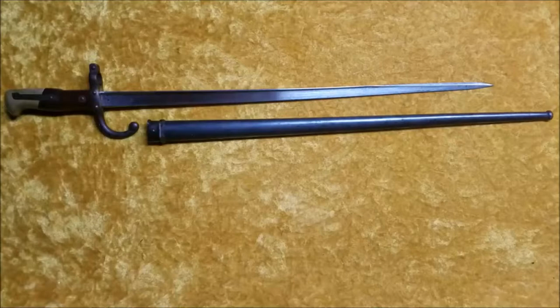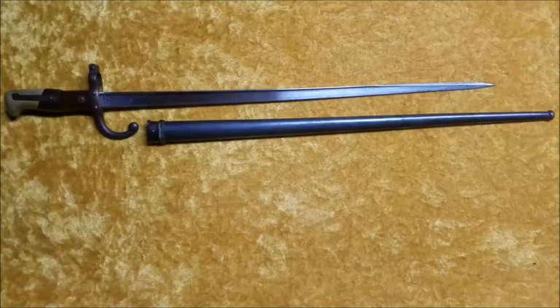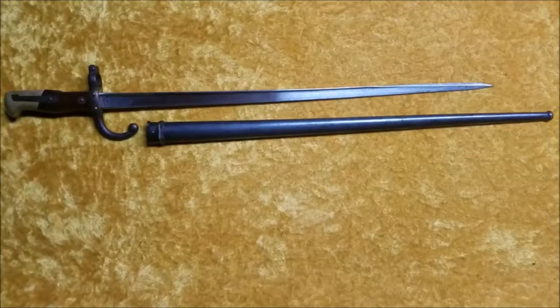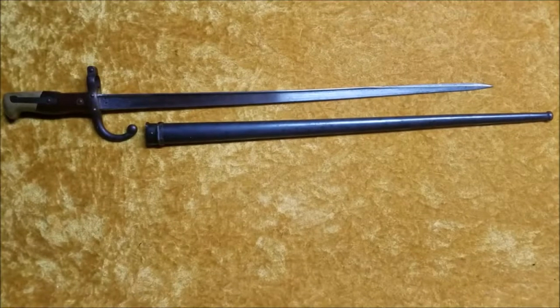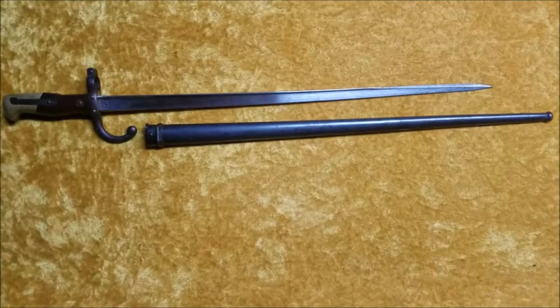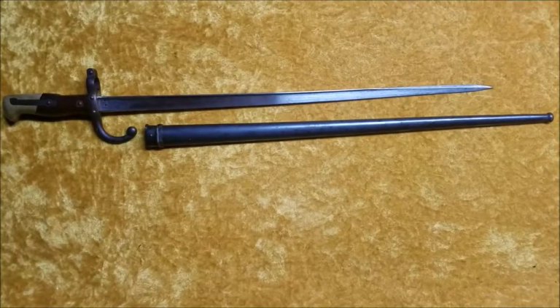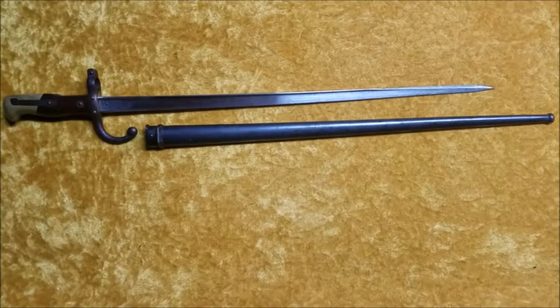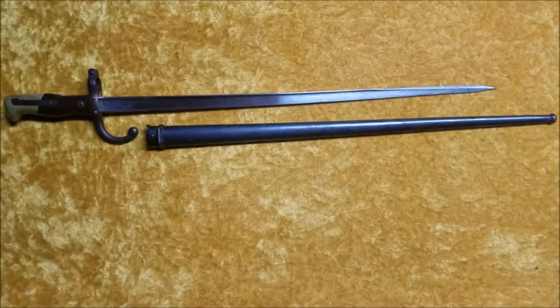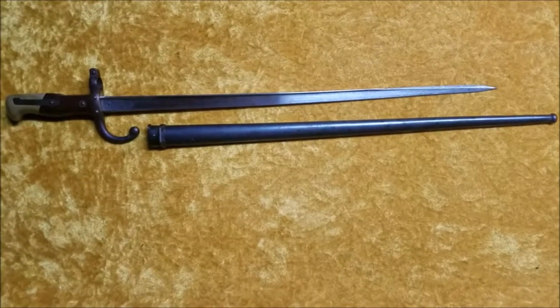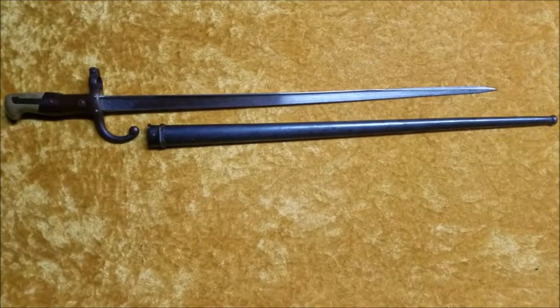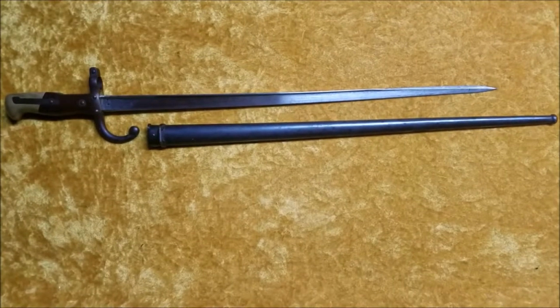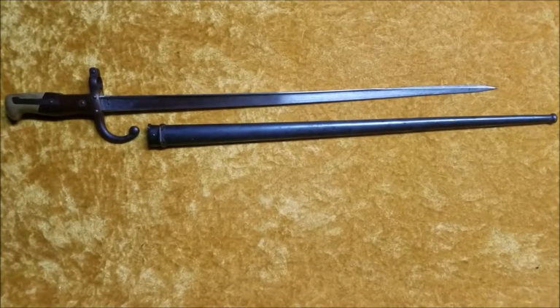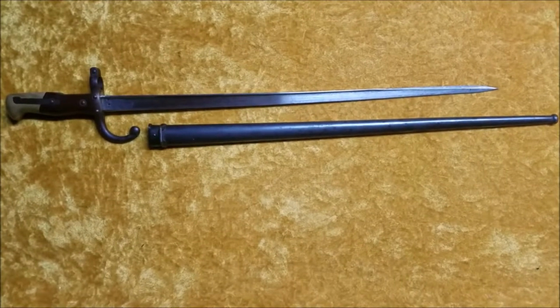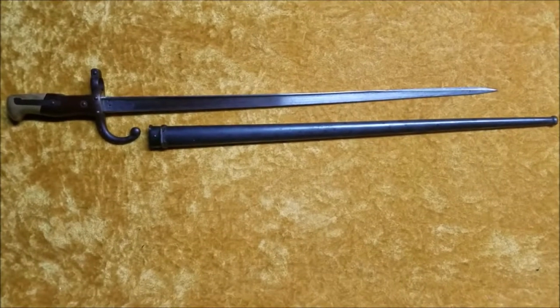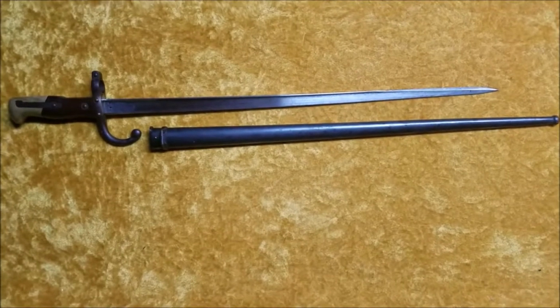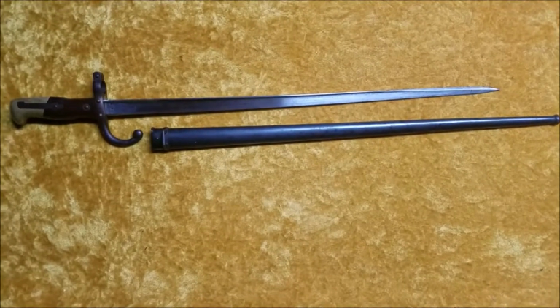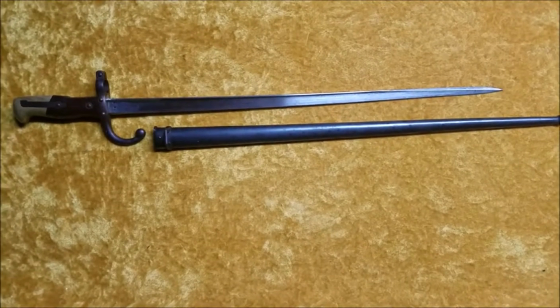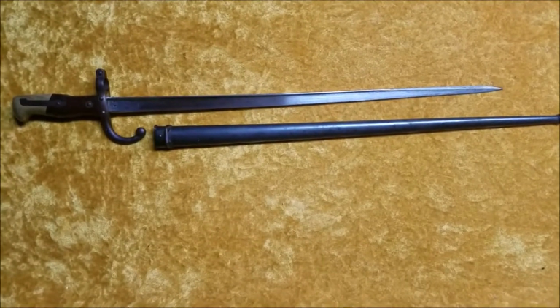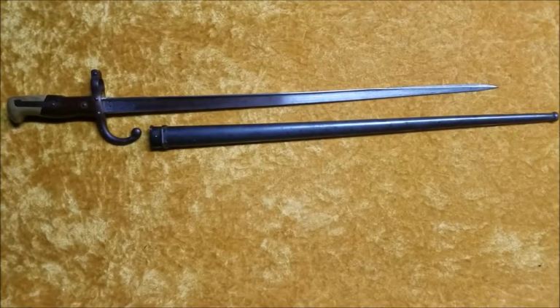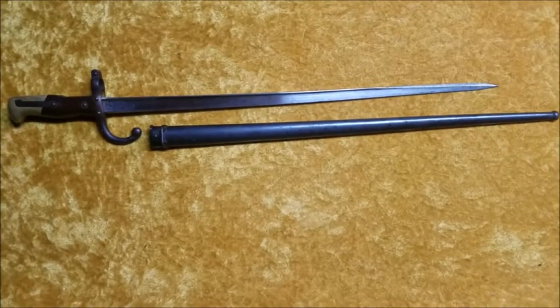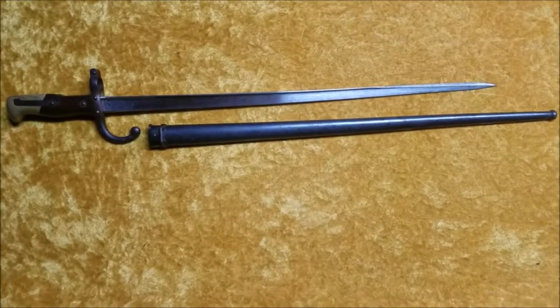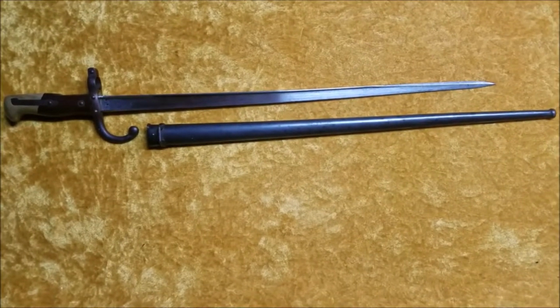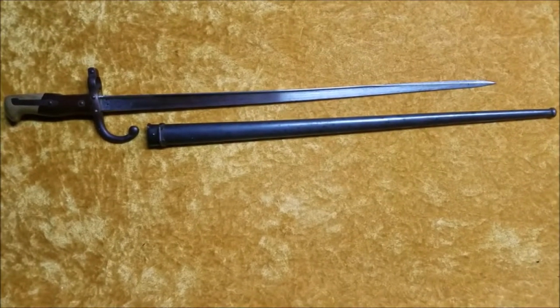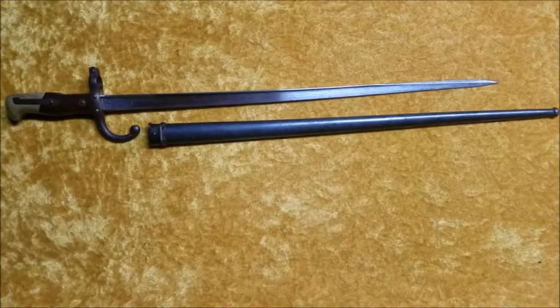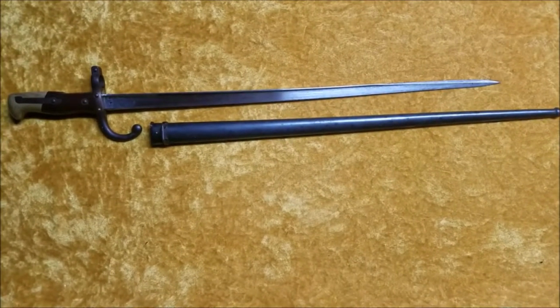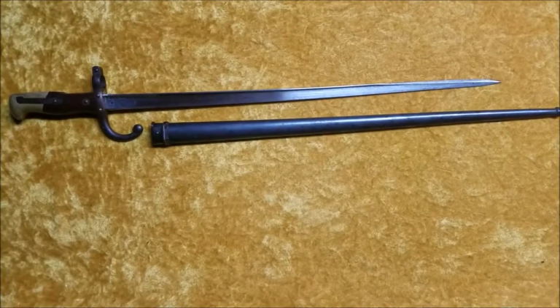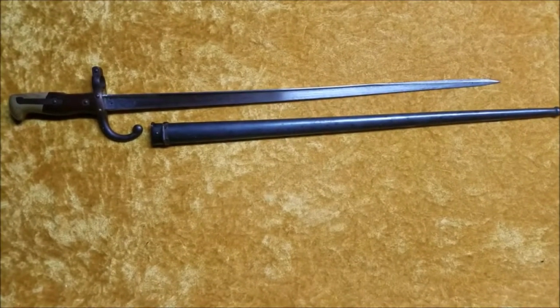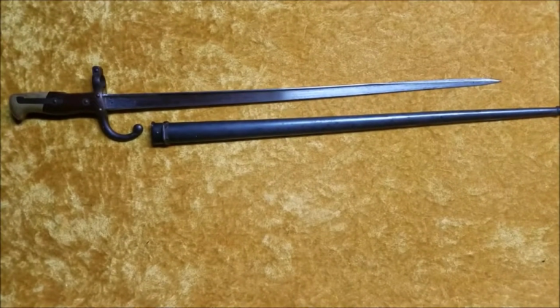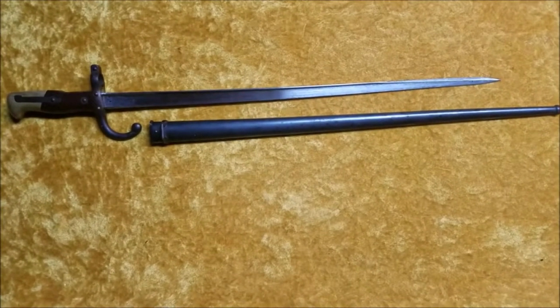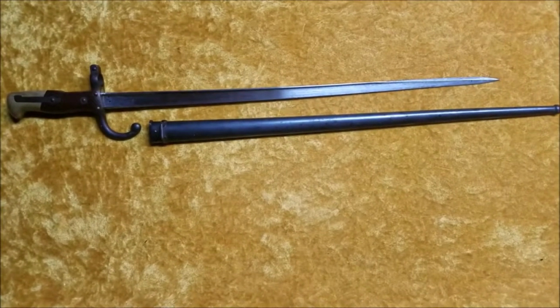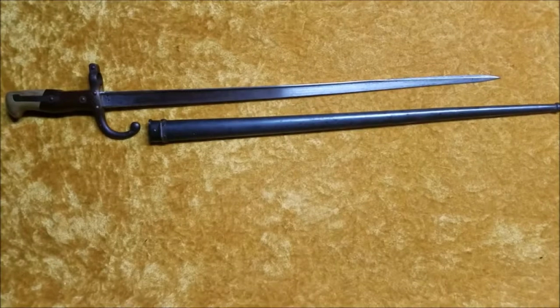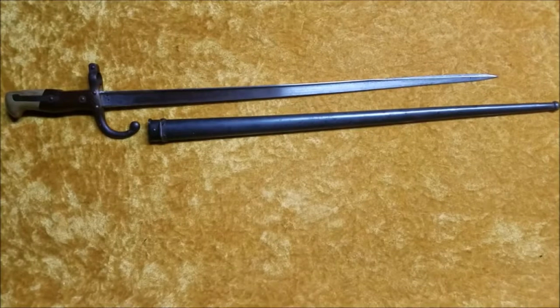Hey everybody, Montgomery Collections. I'm here today with the largest bayonet in my collection.